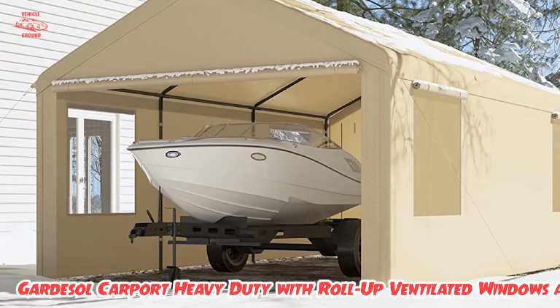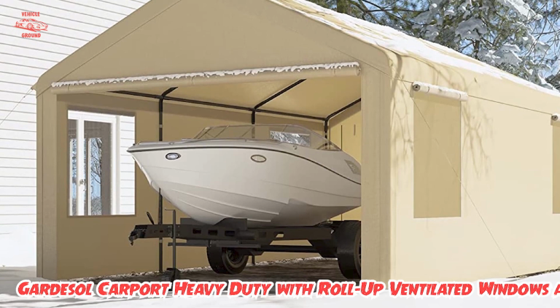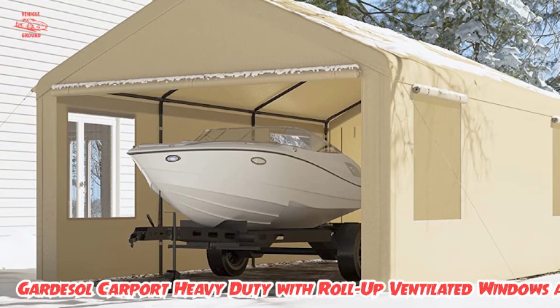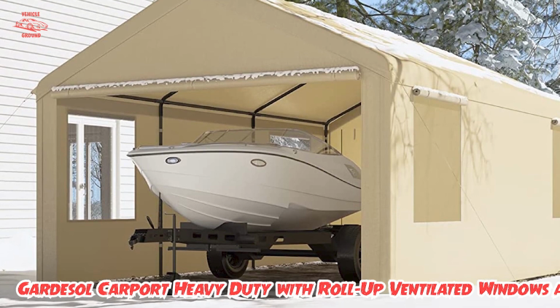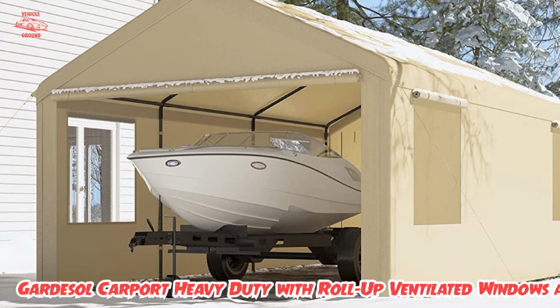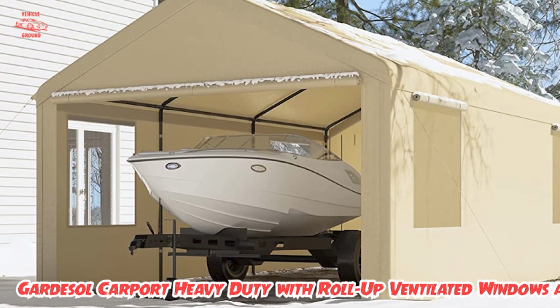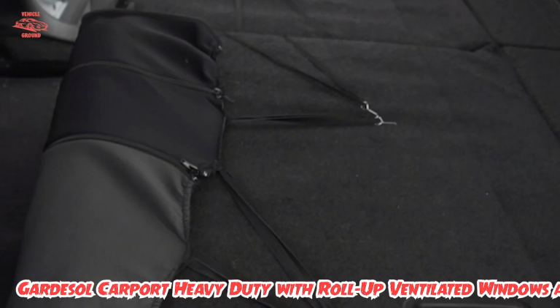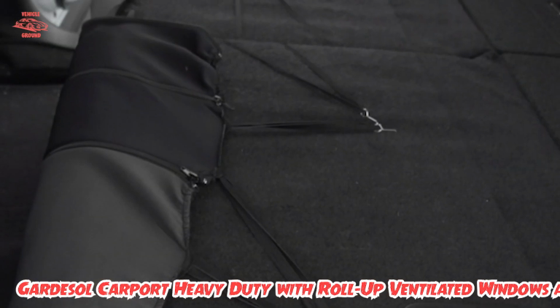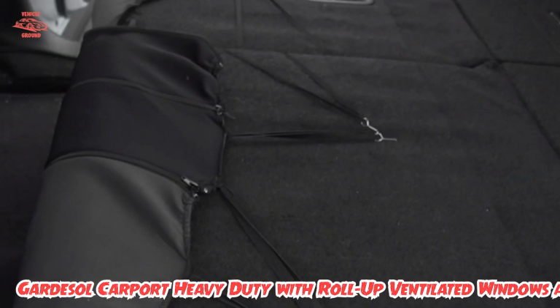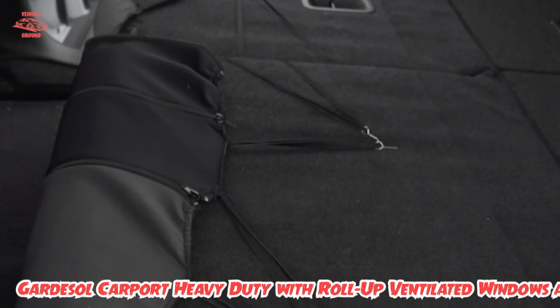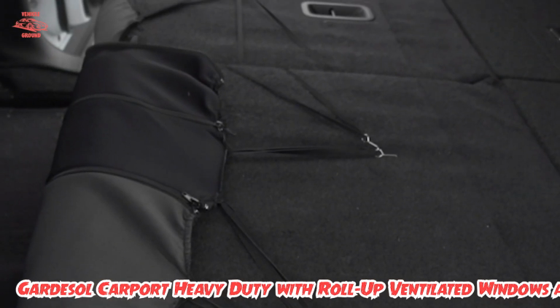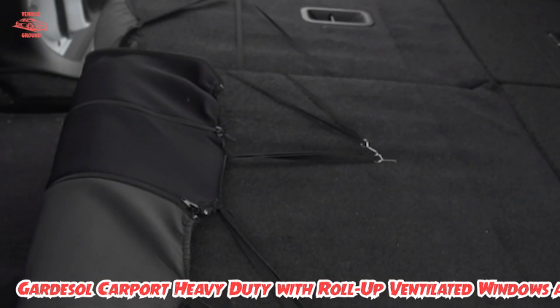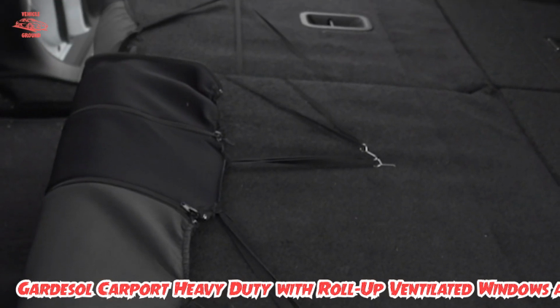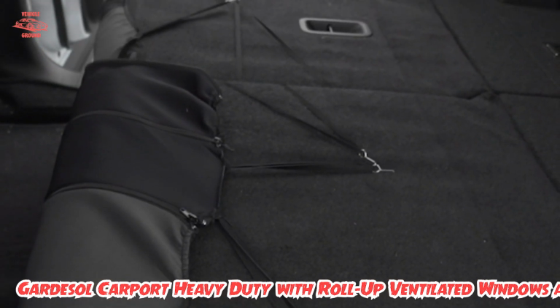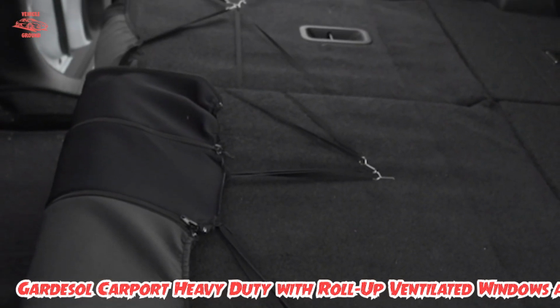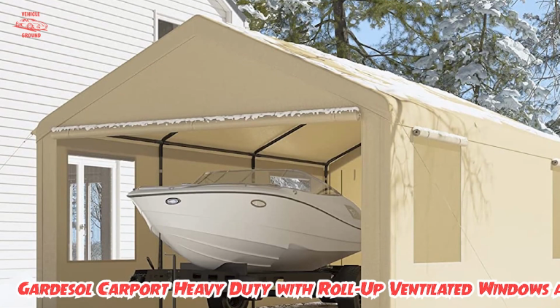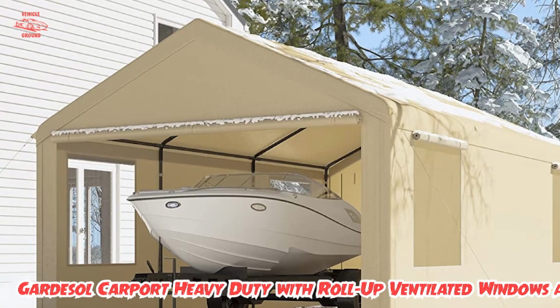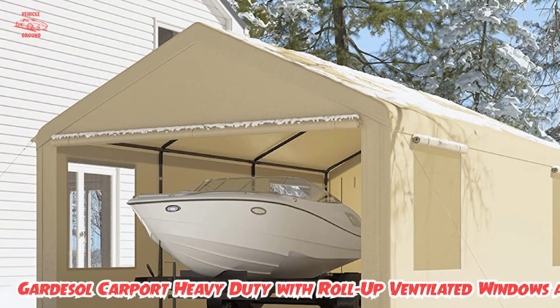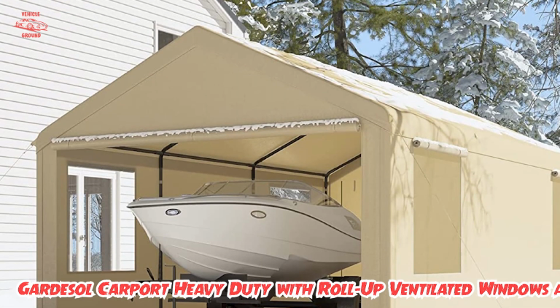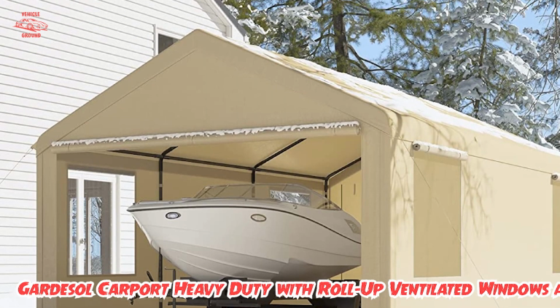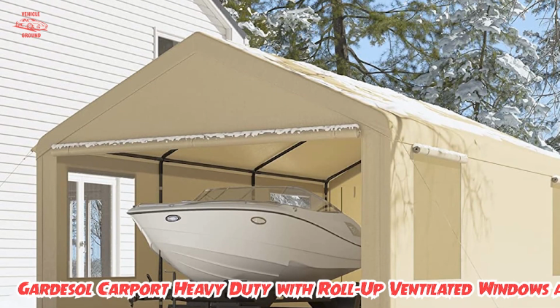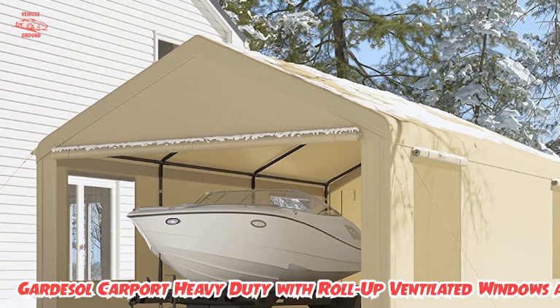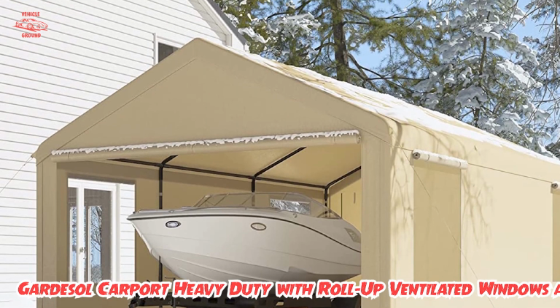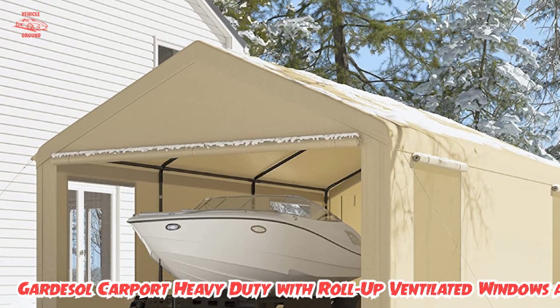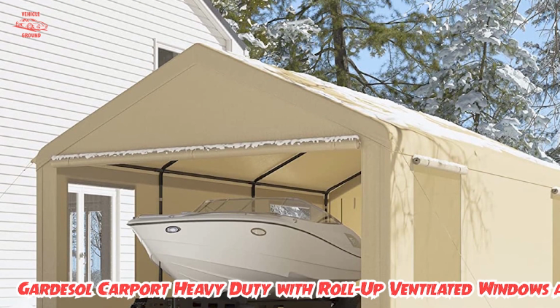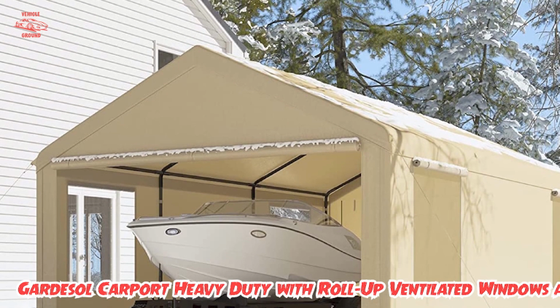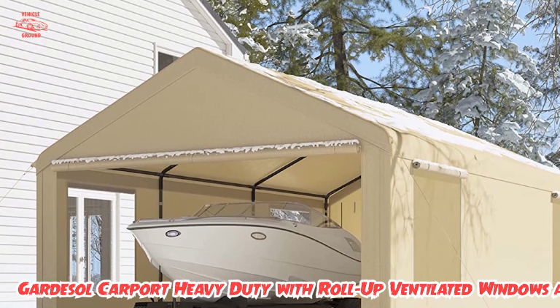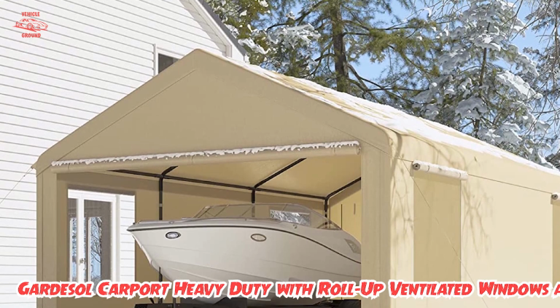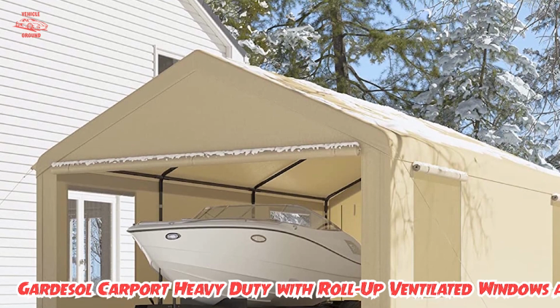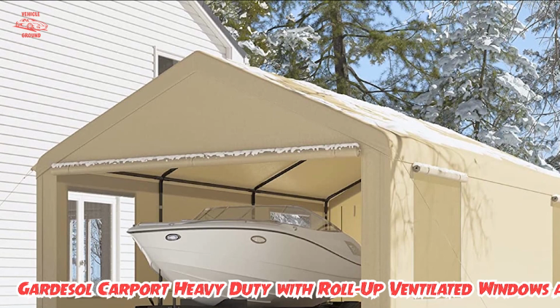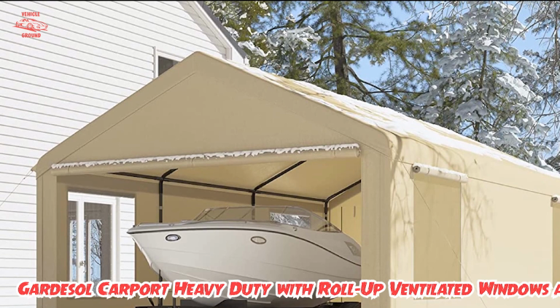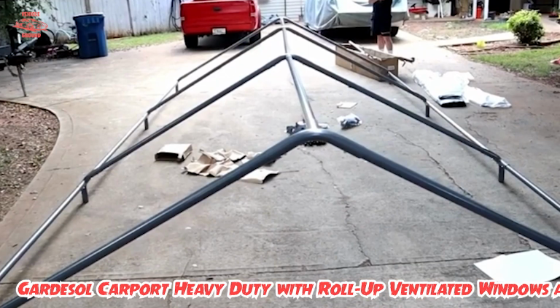But if building an actual carport, garage, or using a car cover is out of the question, this is your best alternative.